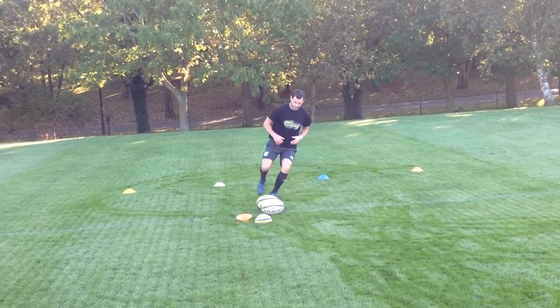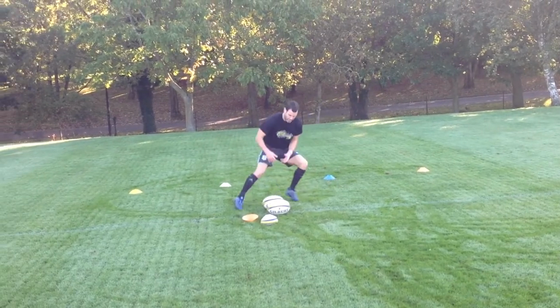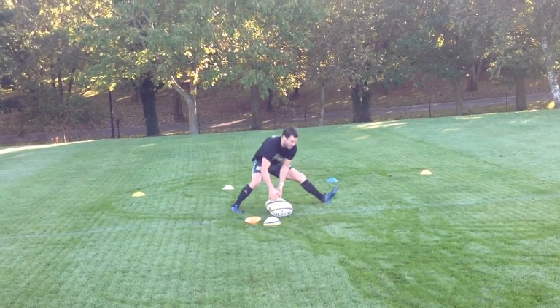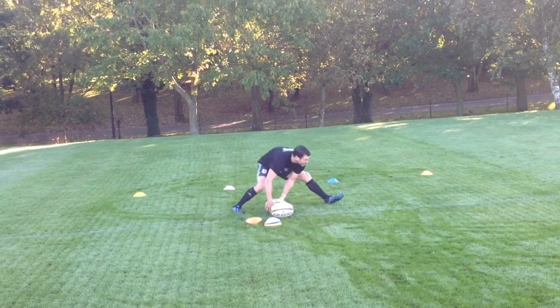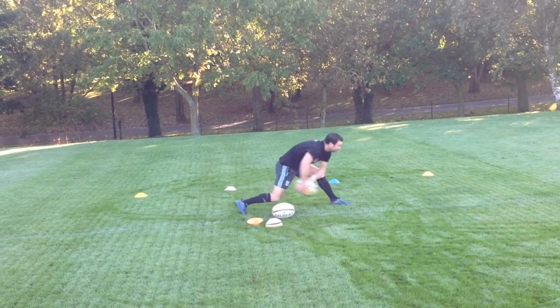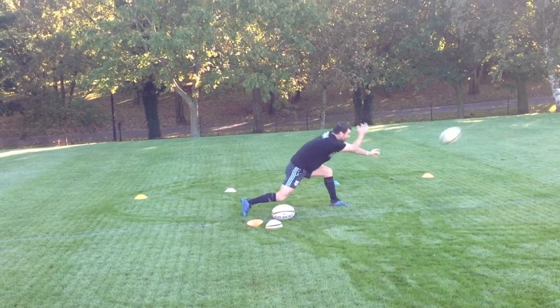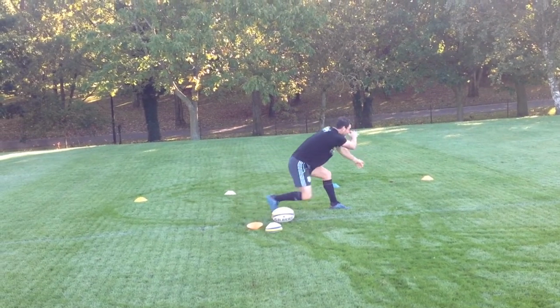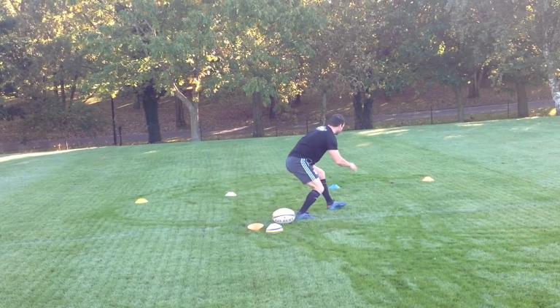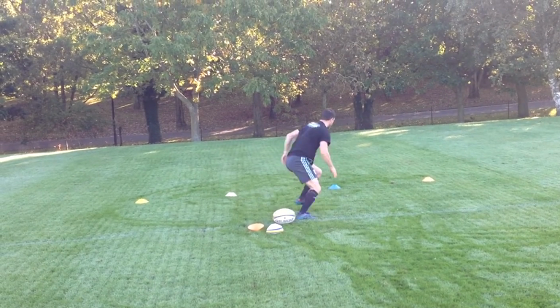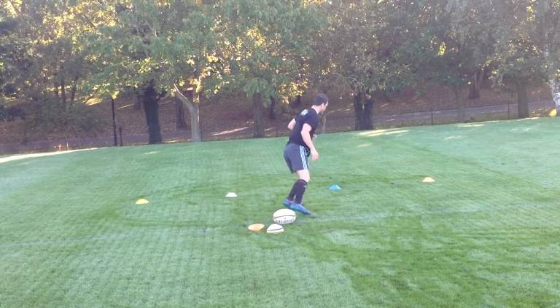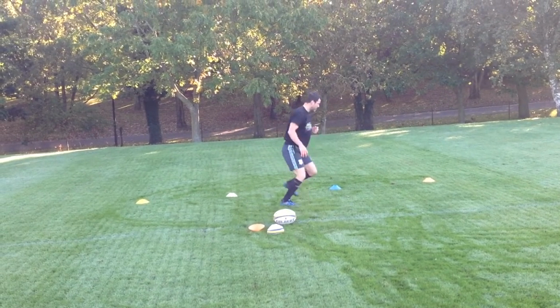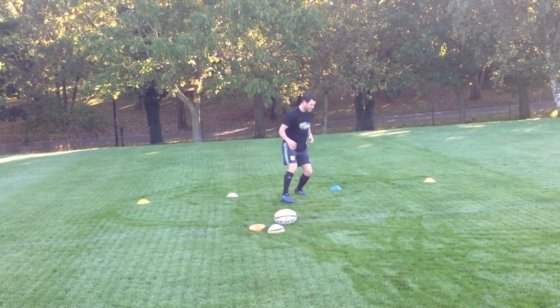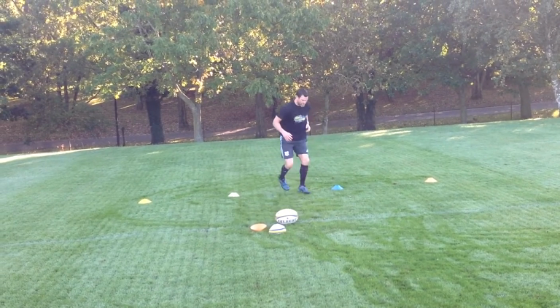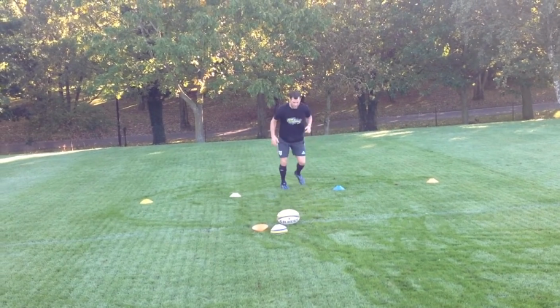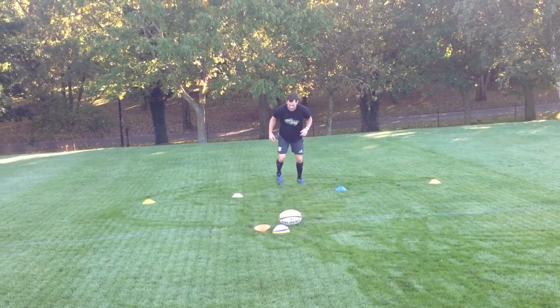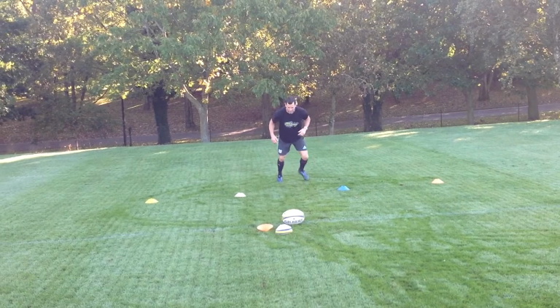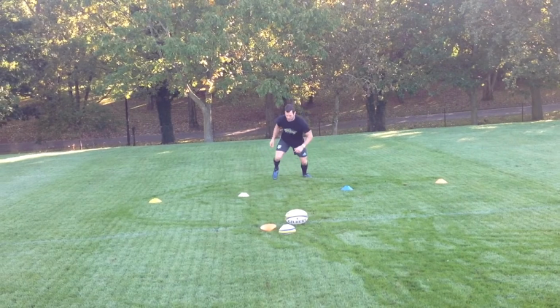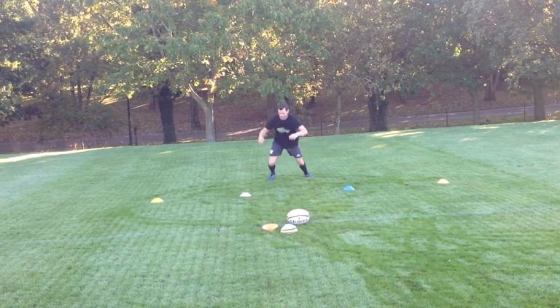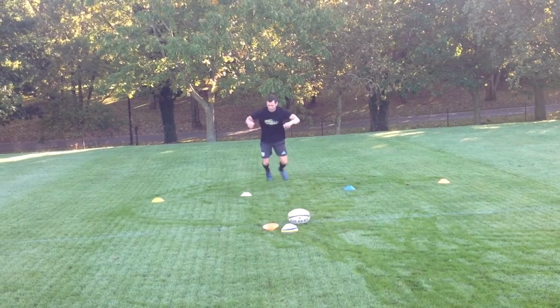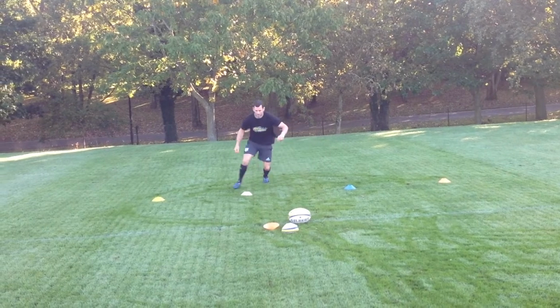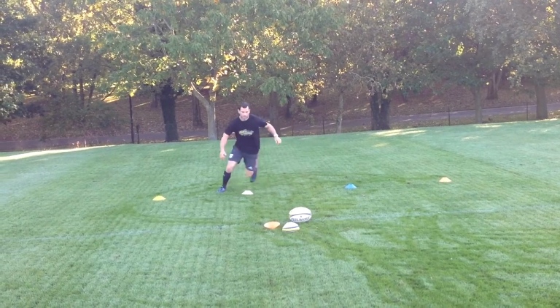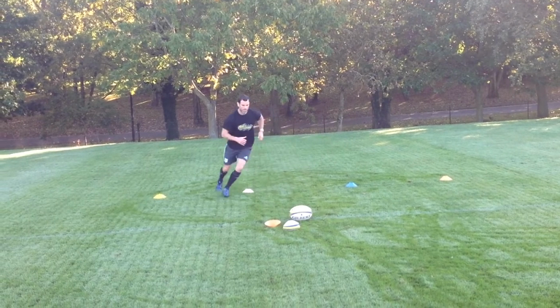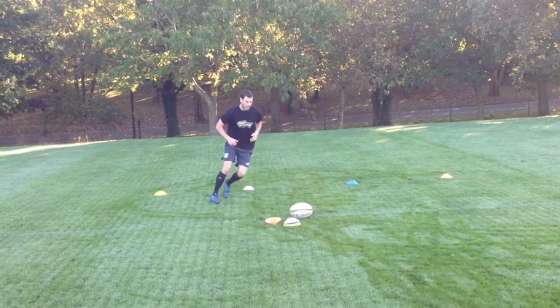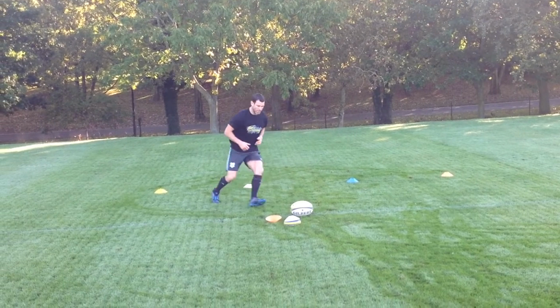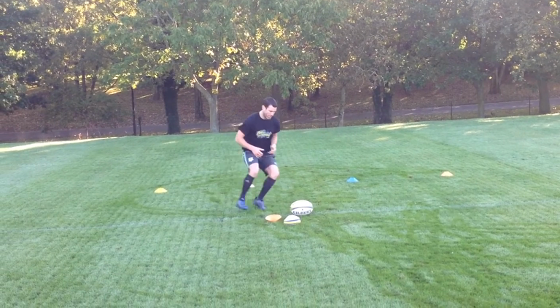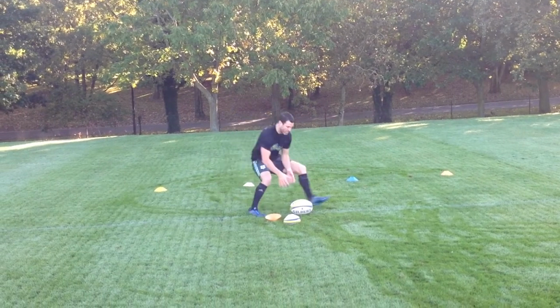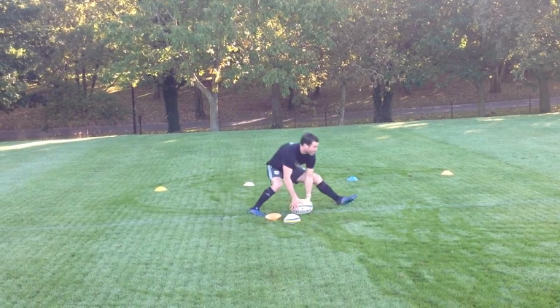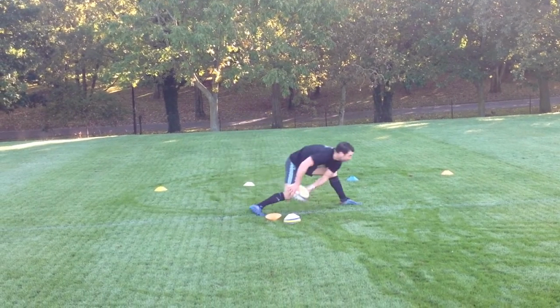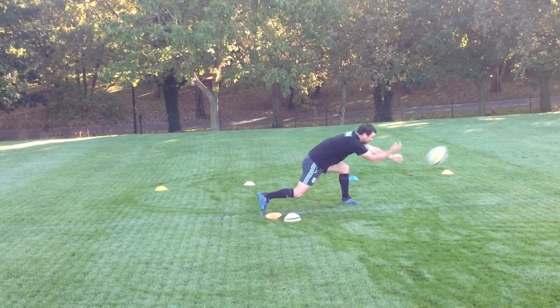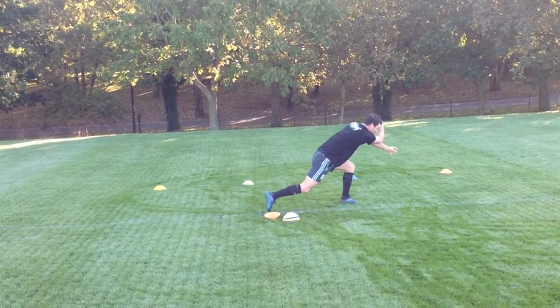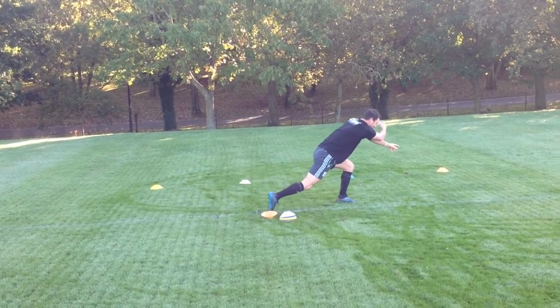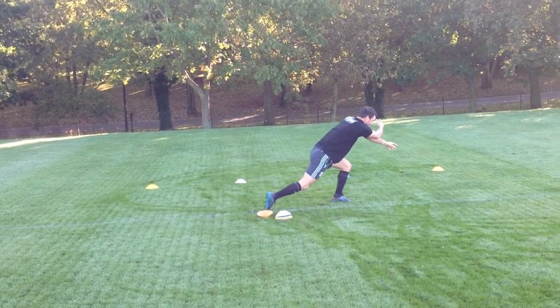Still focusing on finishing at the target, hand position and weight transfer.